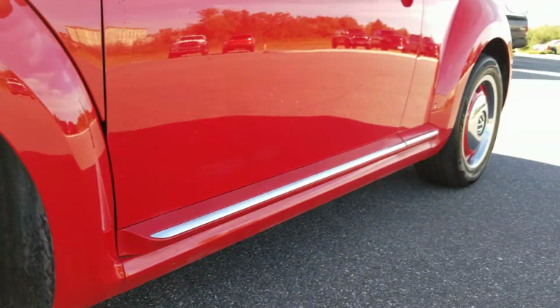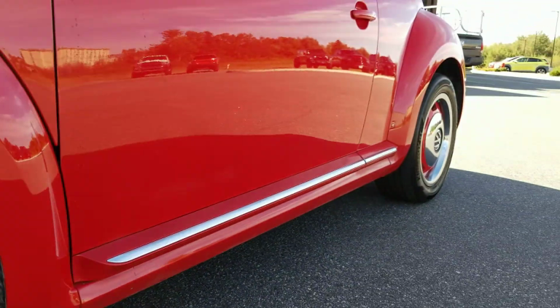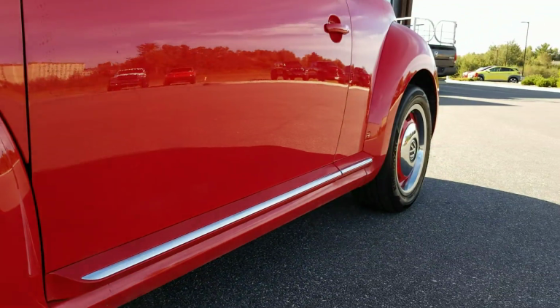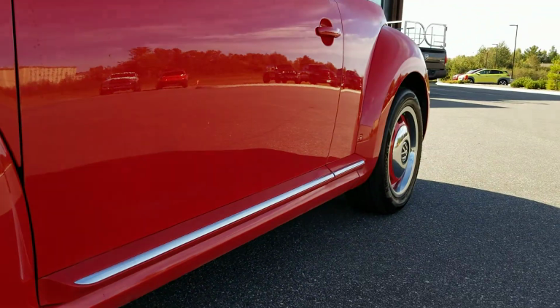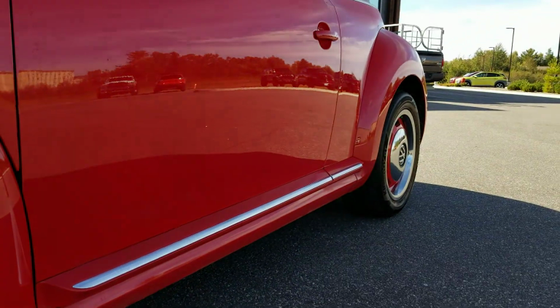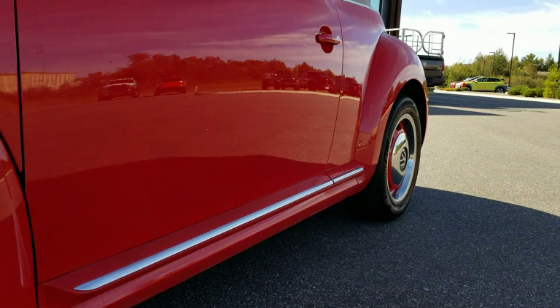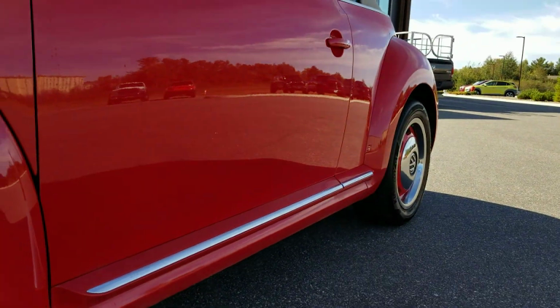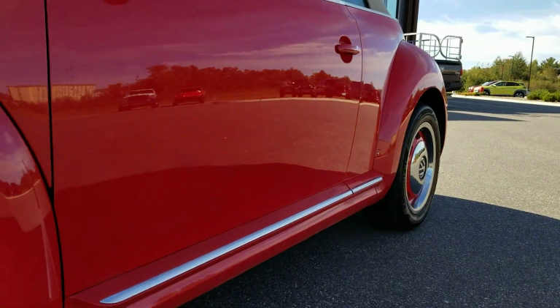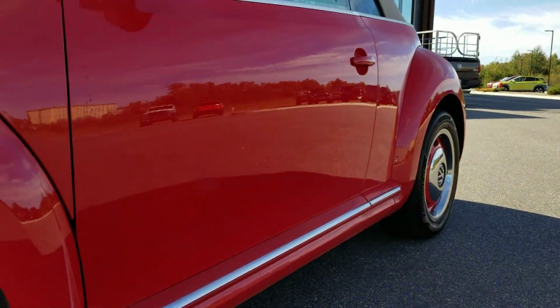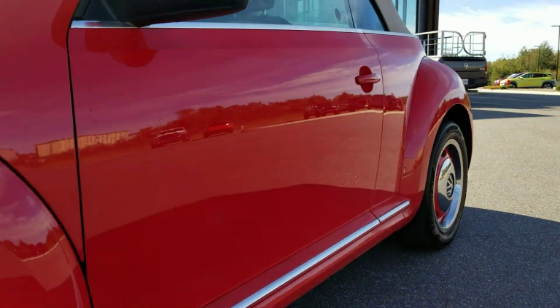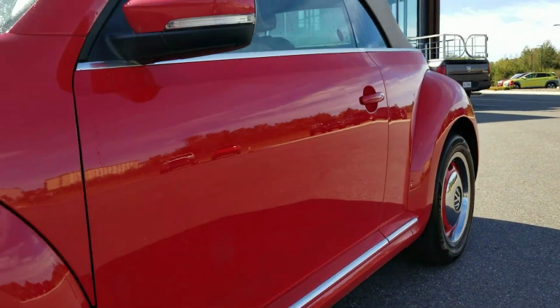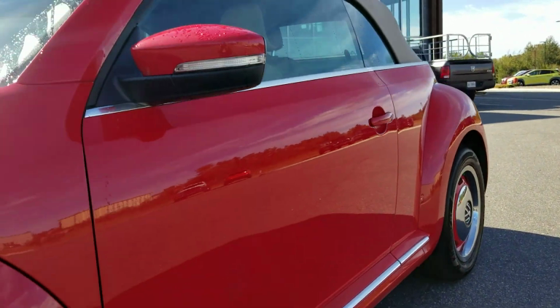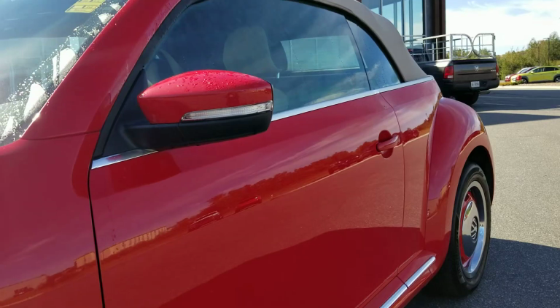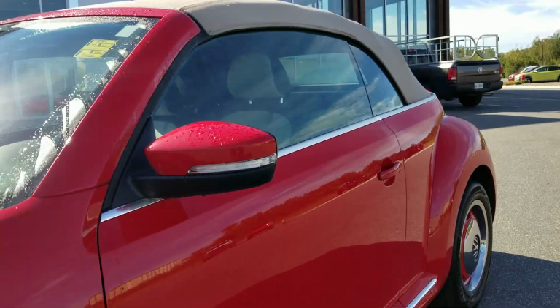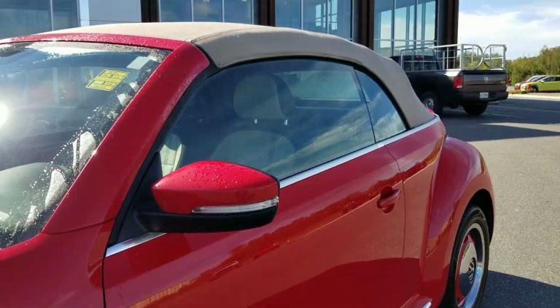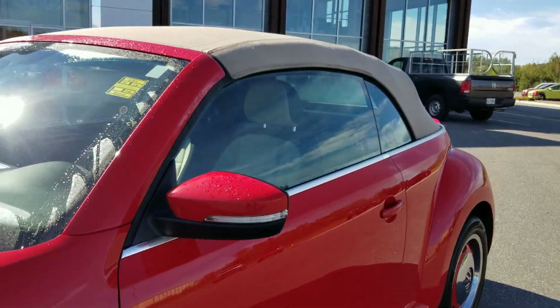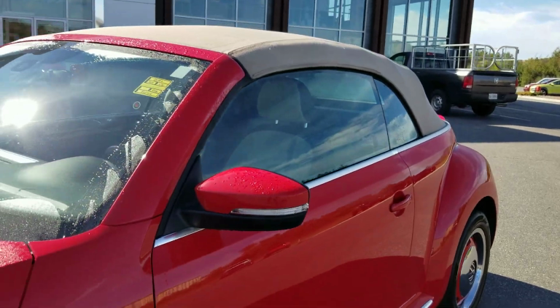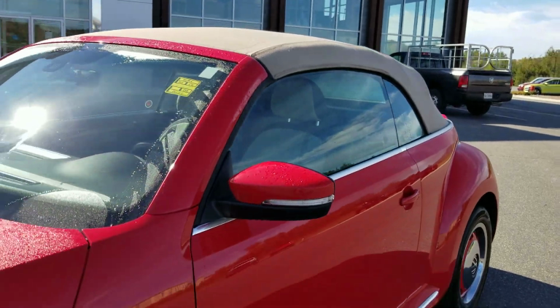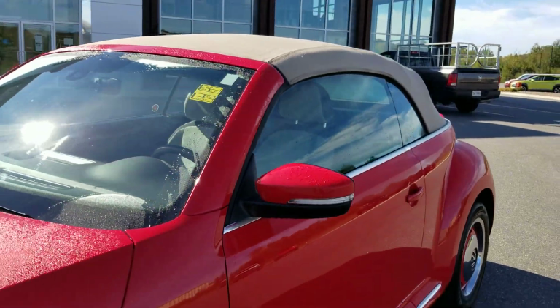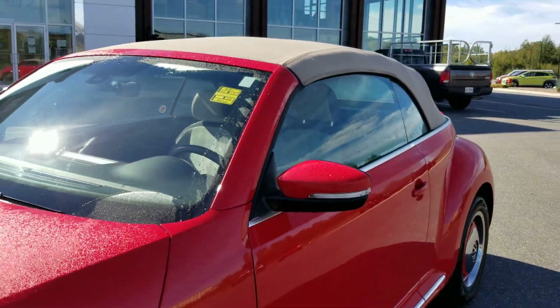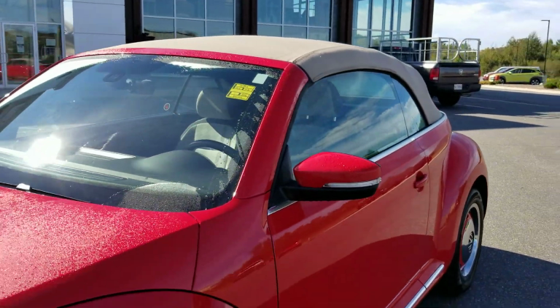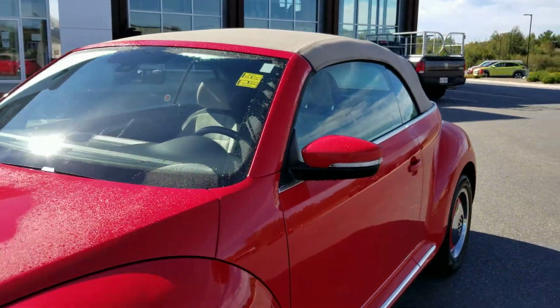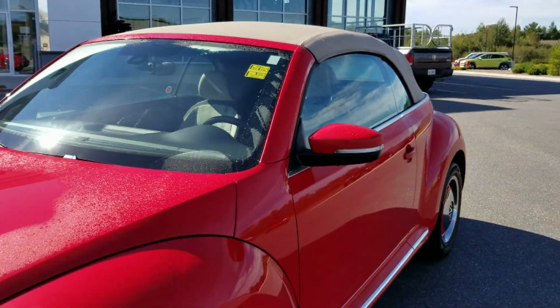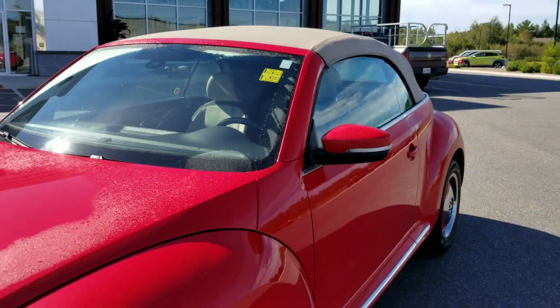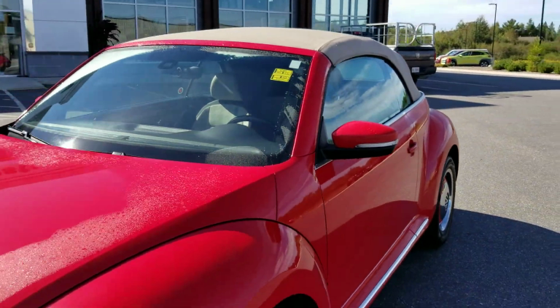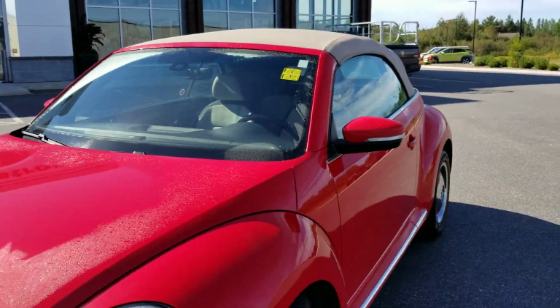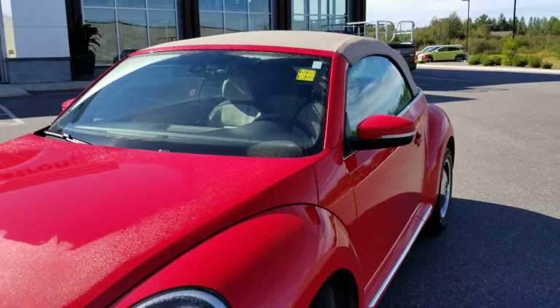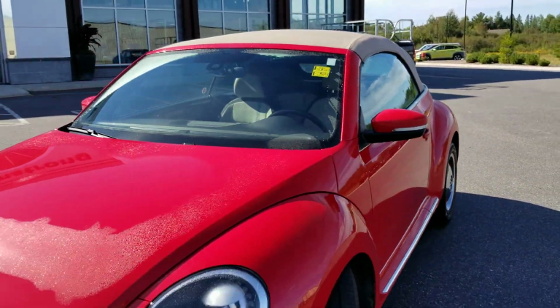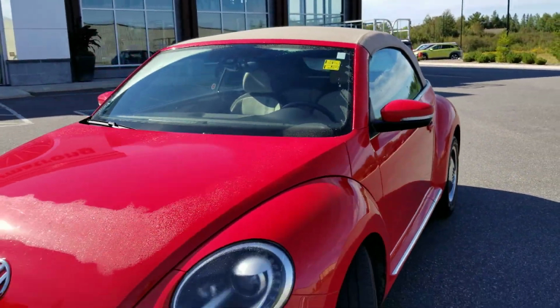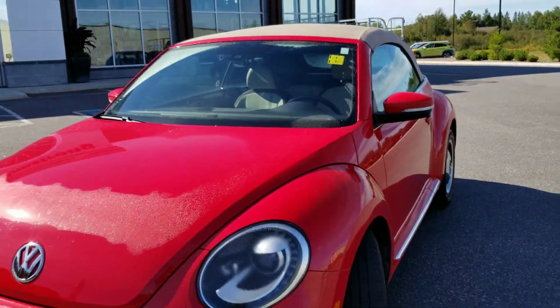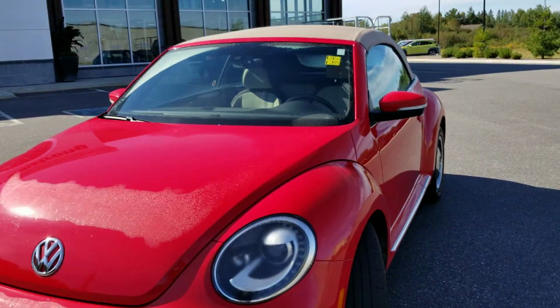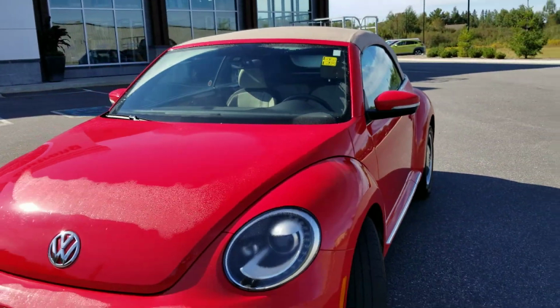I love this color. It is a convertible, and we do have some sunny days left.